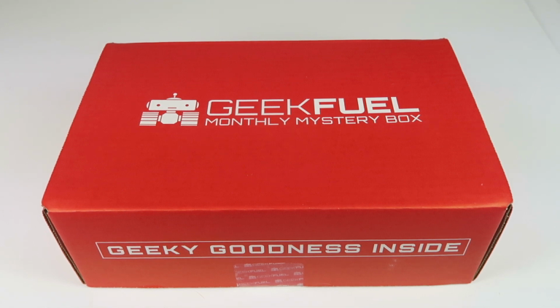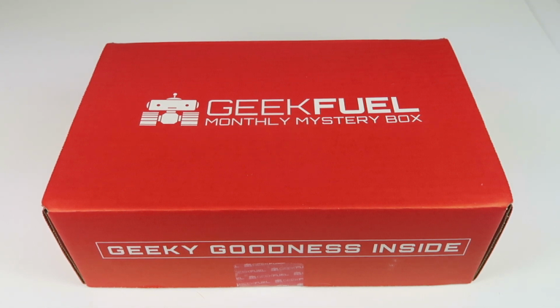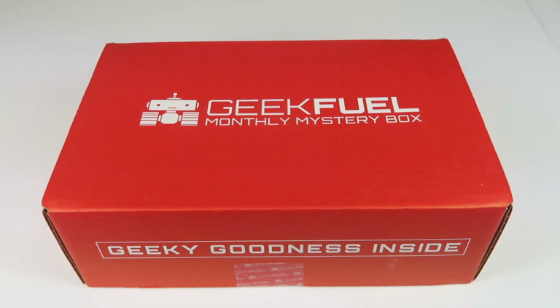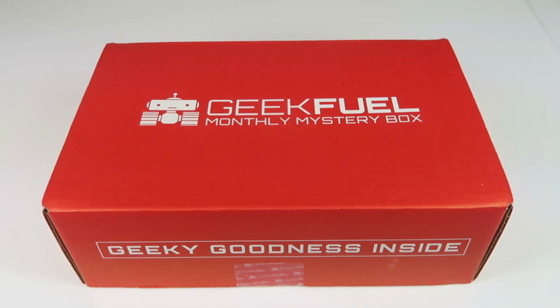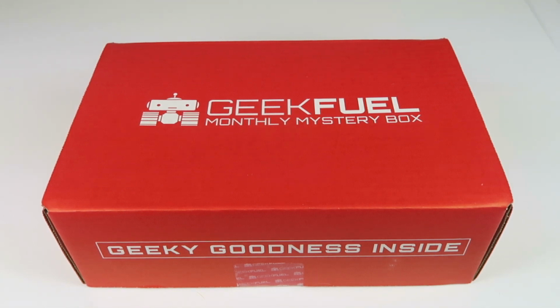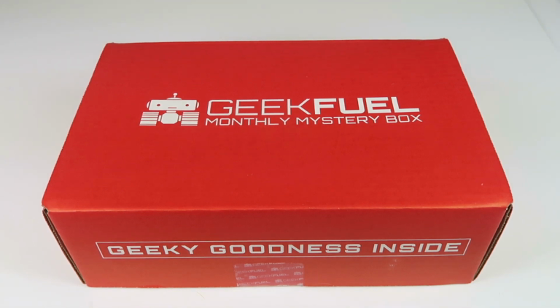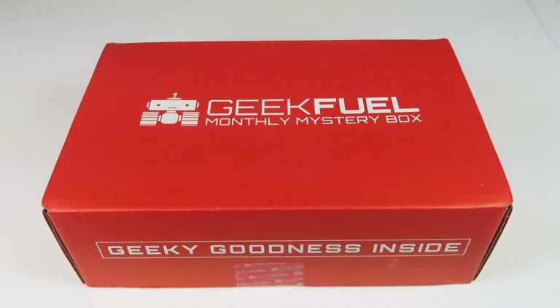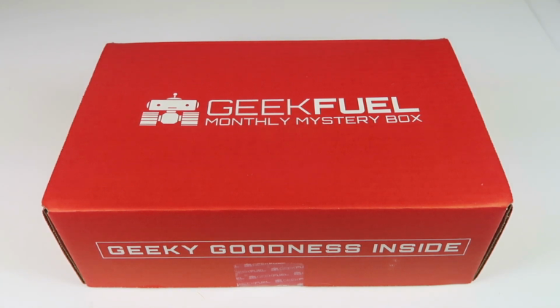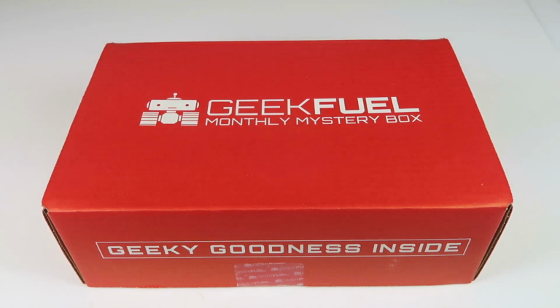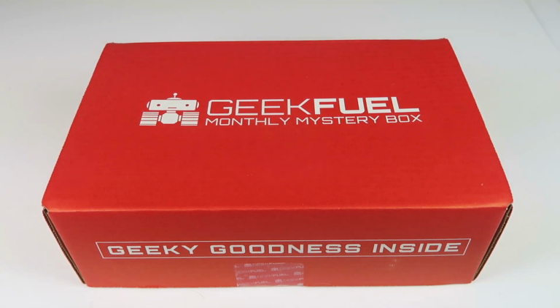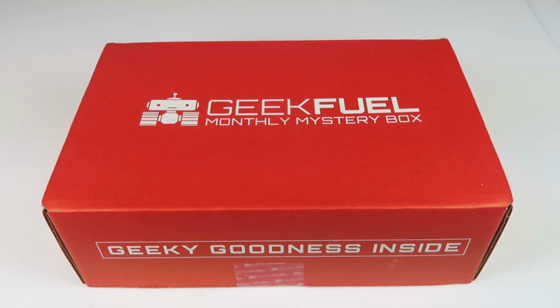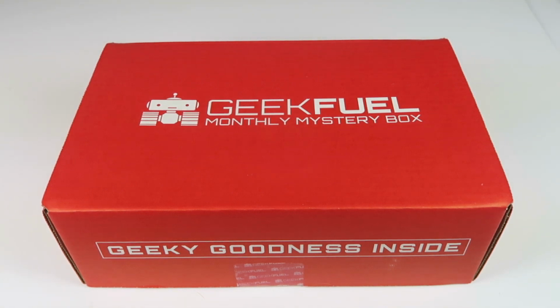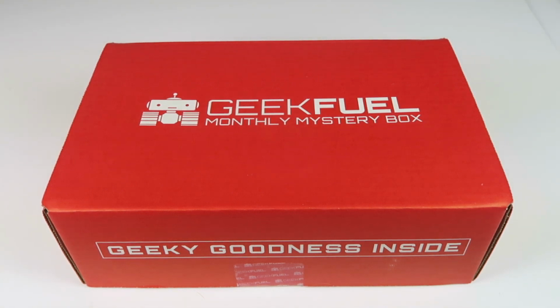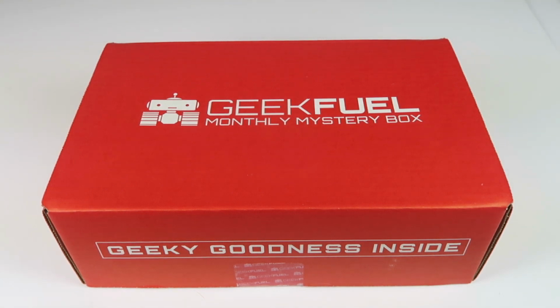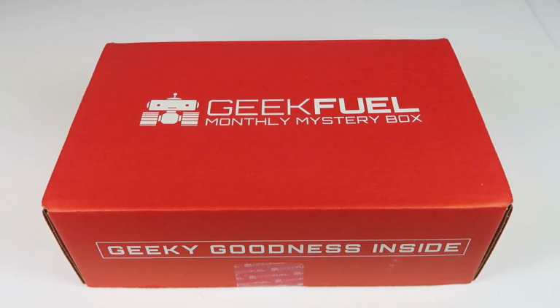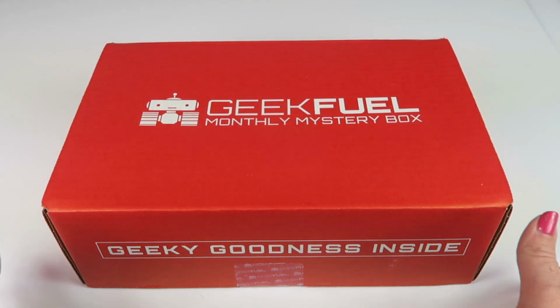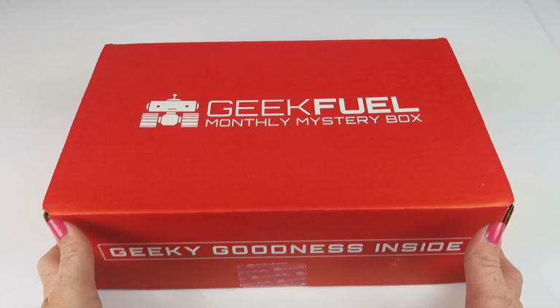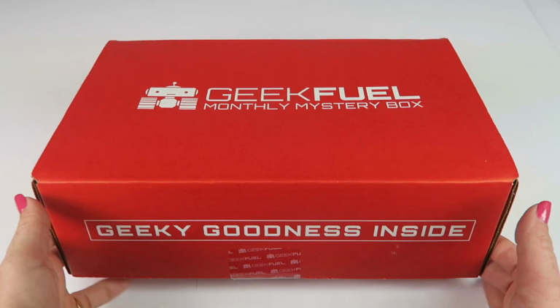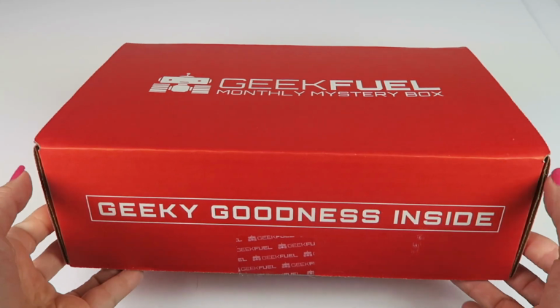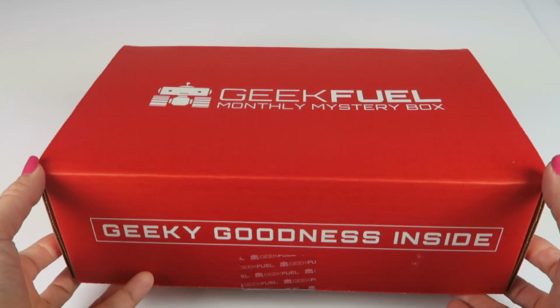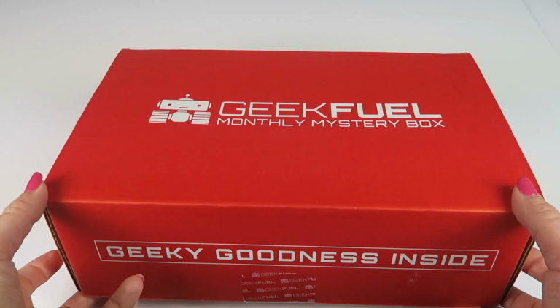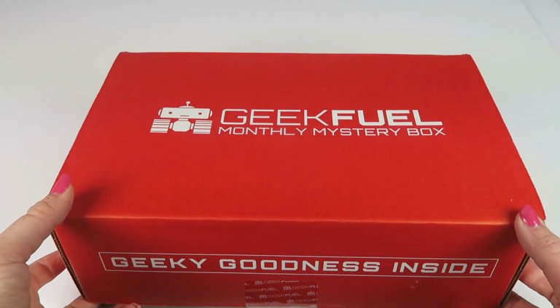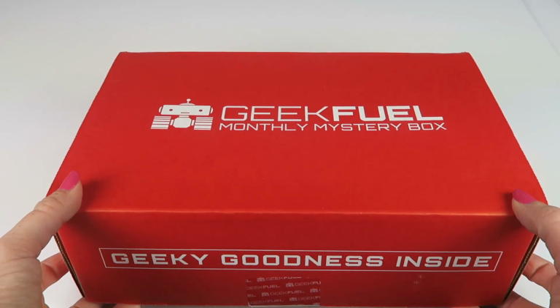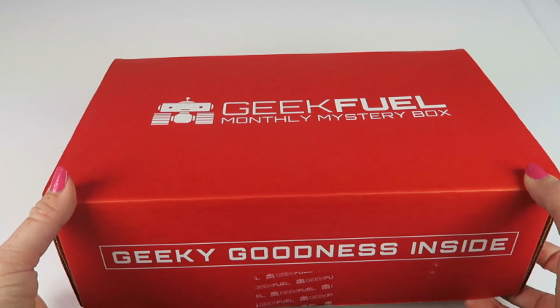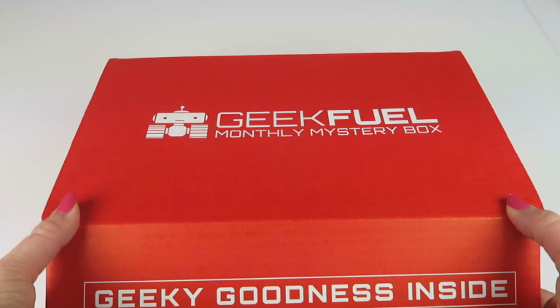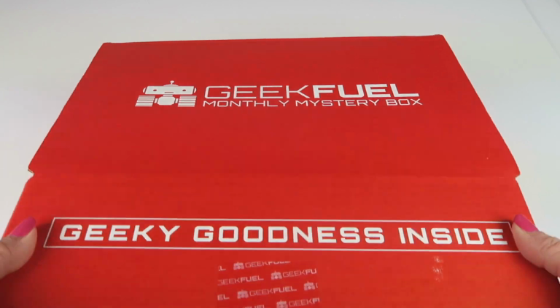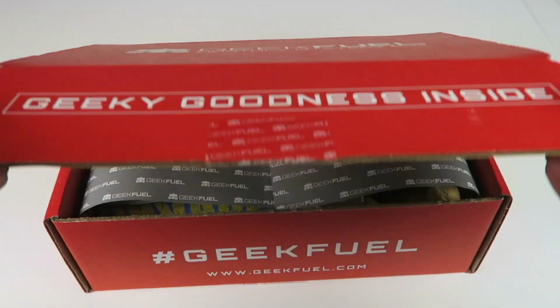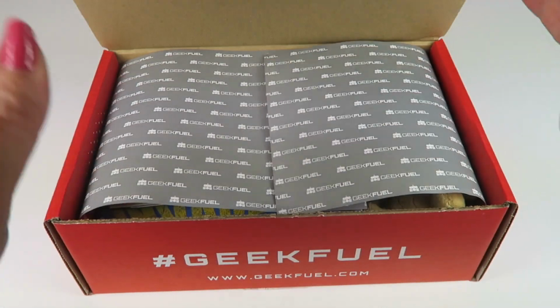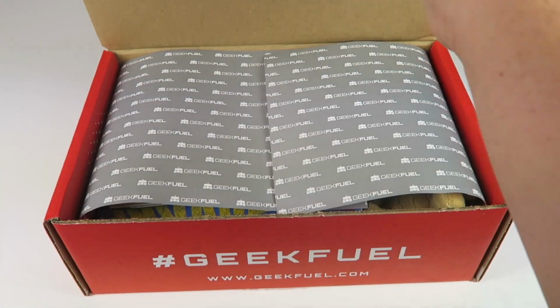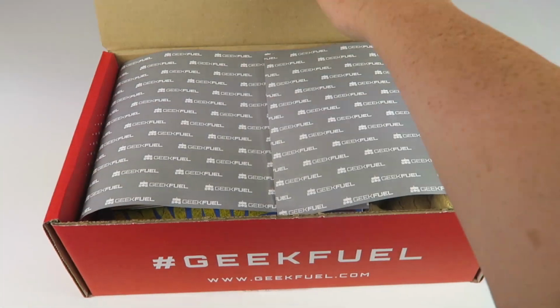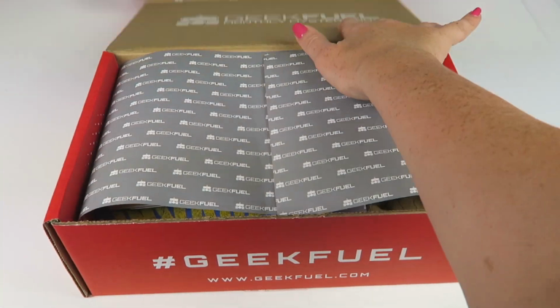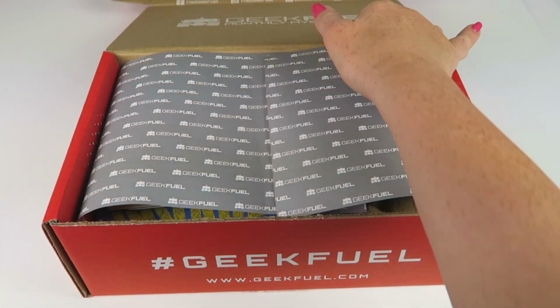I do have a coupon which will be down below. So this is how the box comes. Let's check it out.